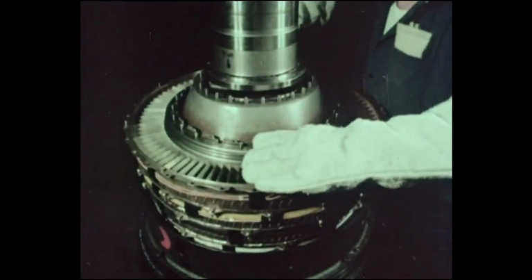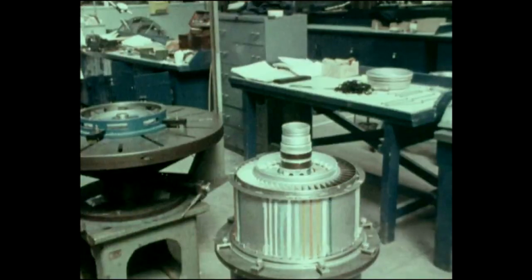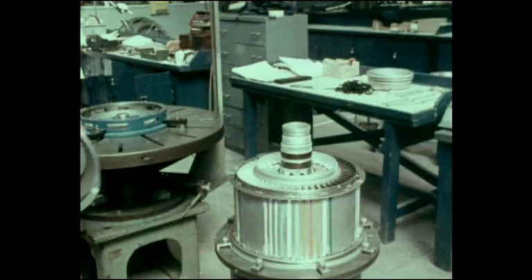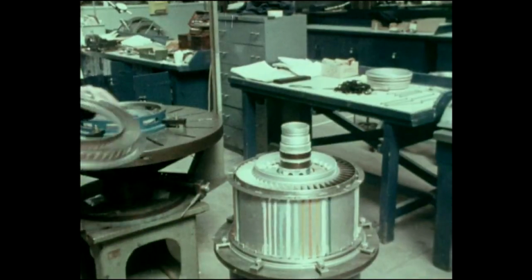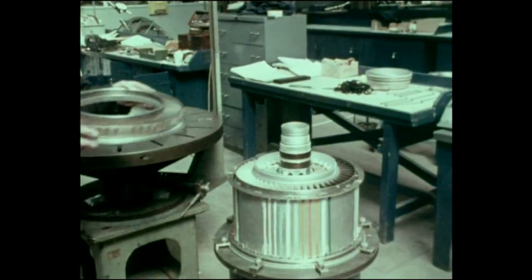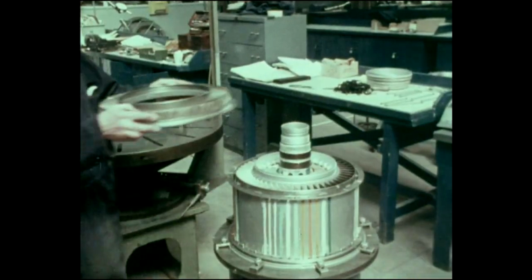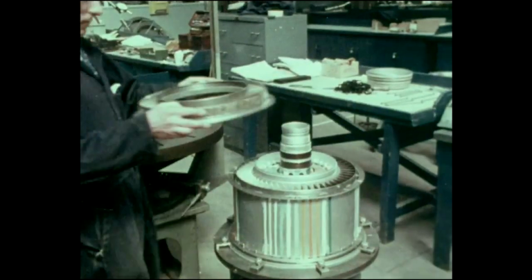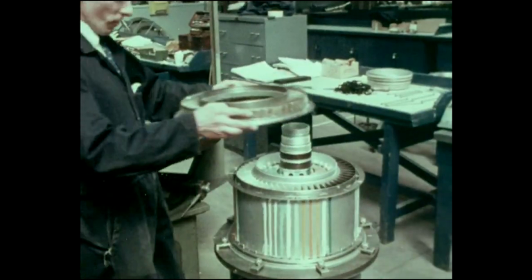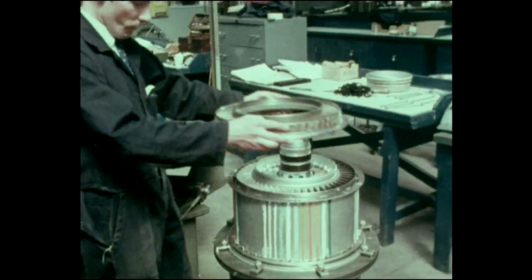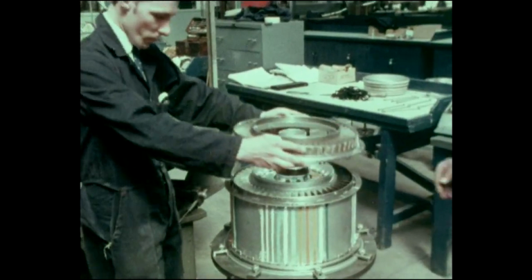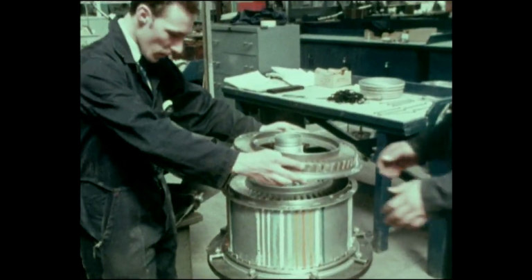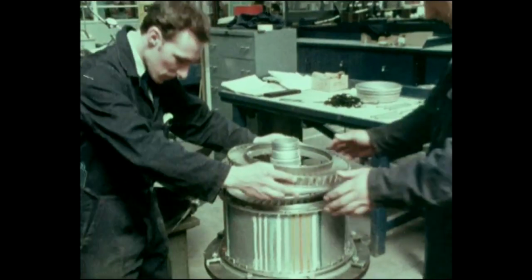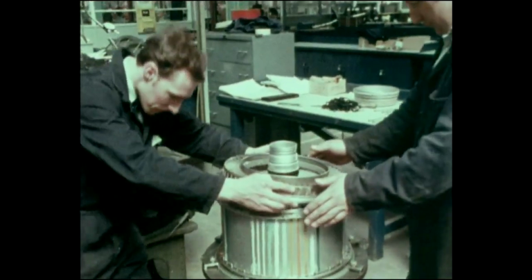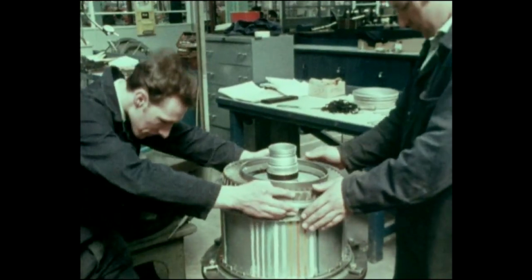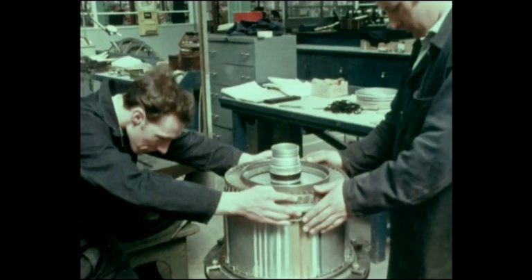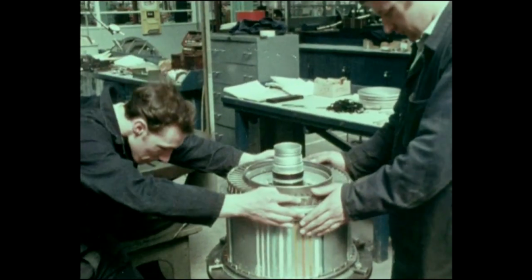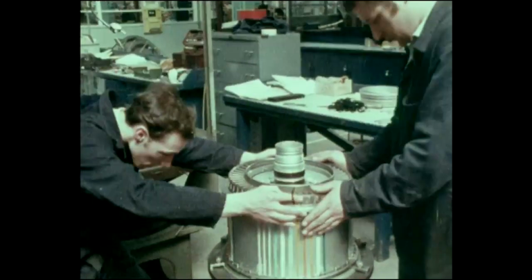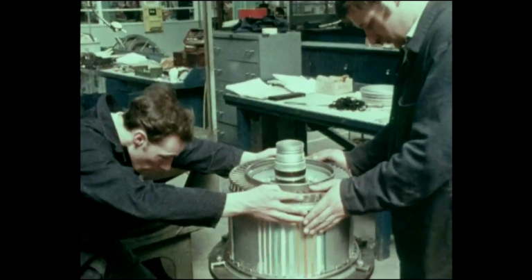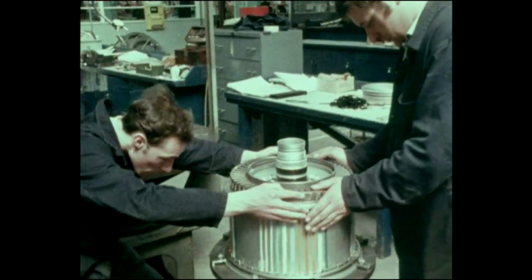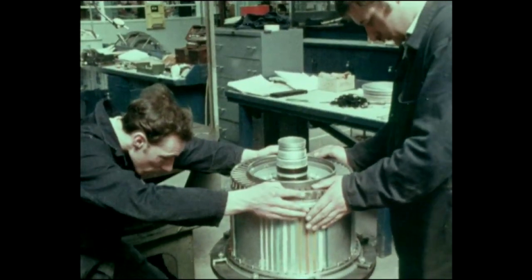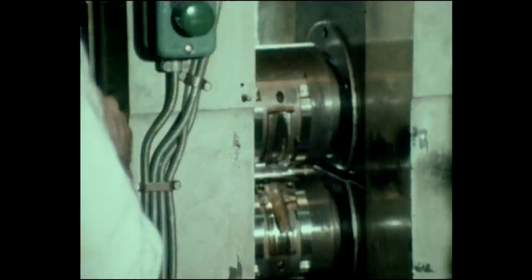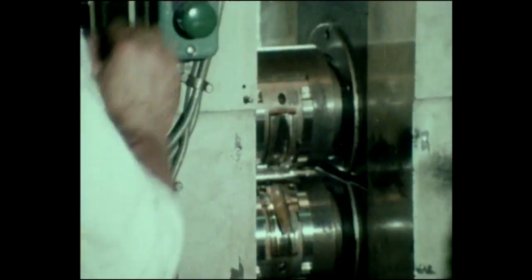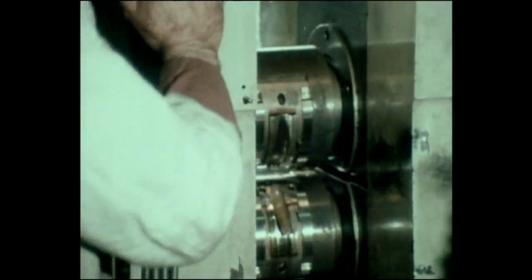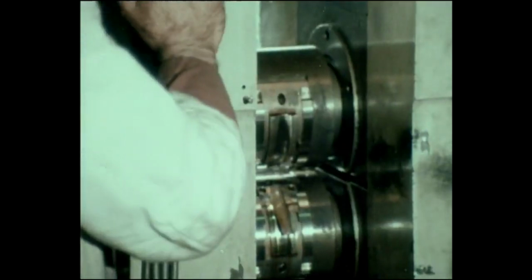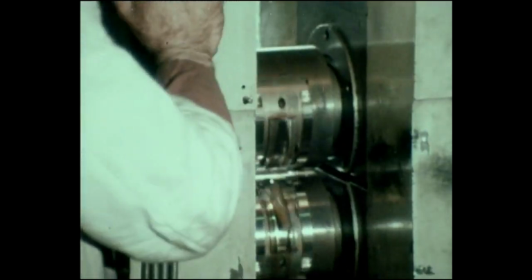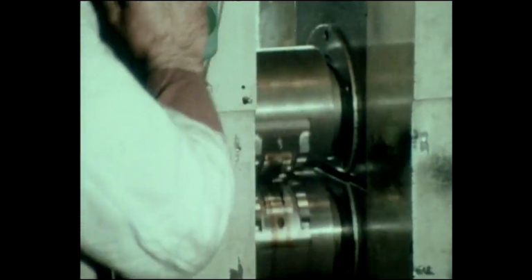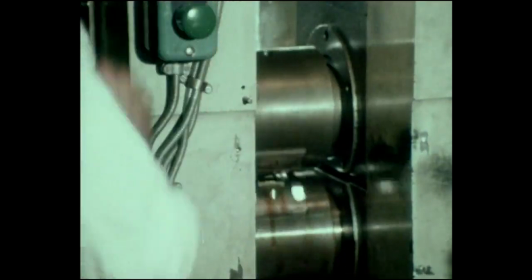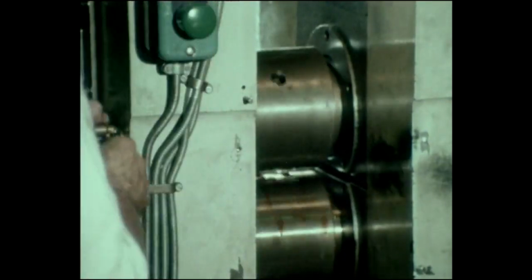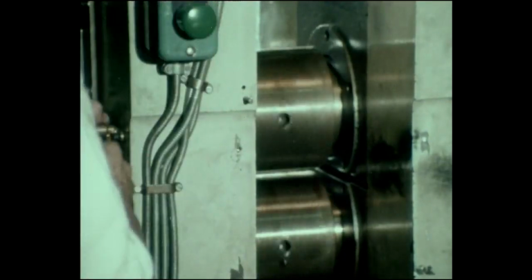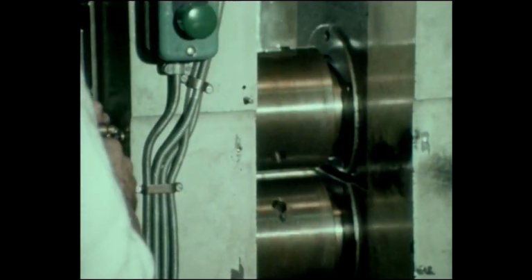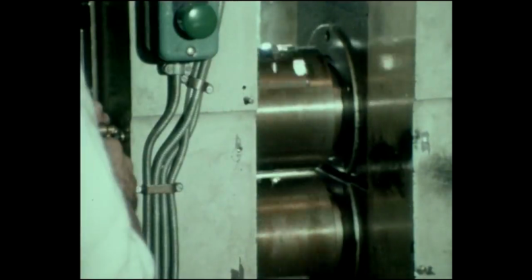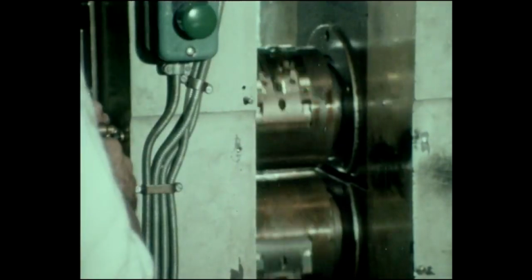Manufacture of the high-pressure compressor system is equally simple. HP blades are shaped by a process of pinch rolling.